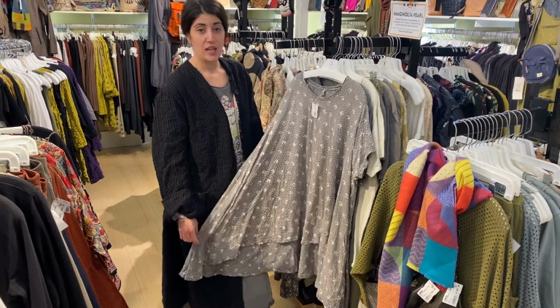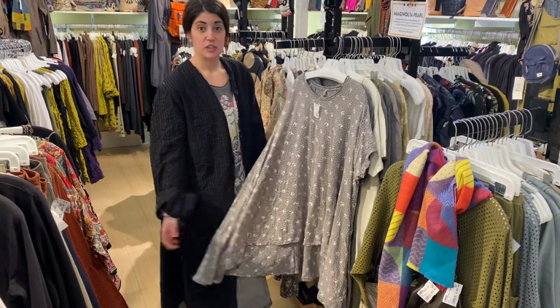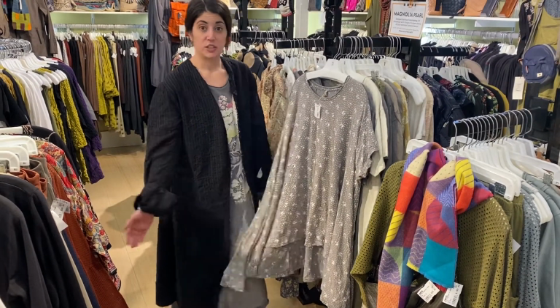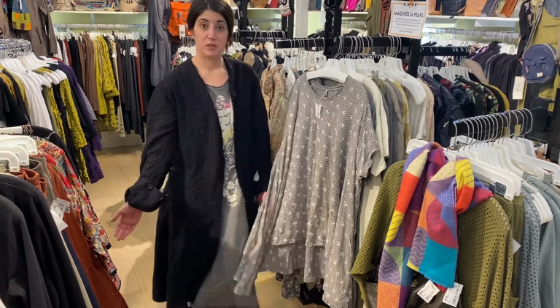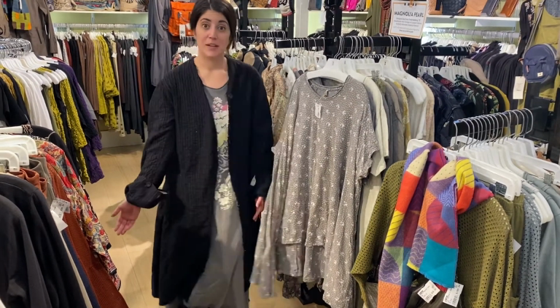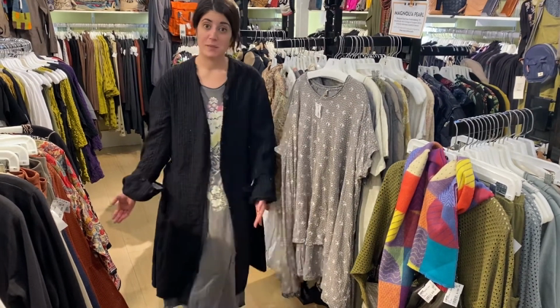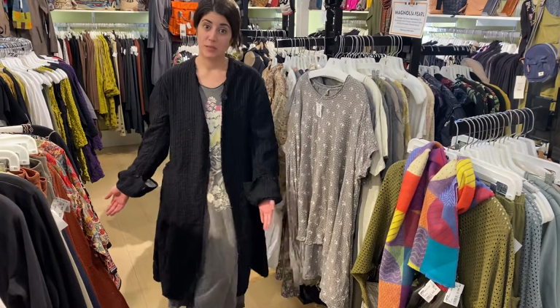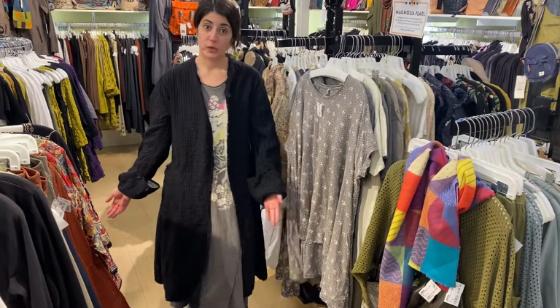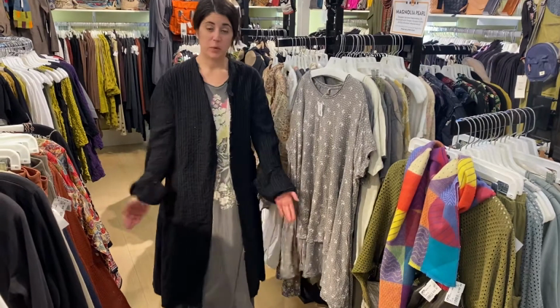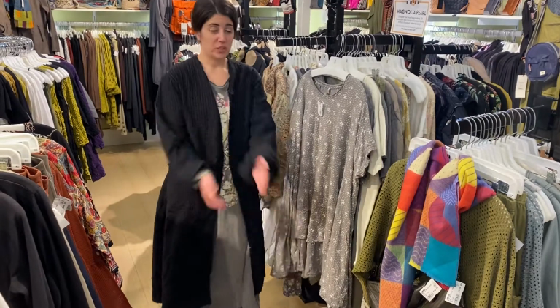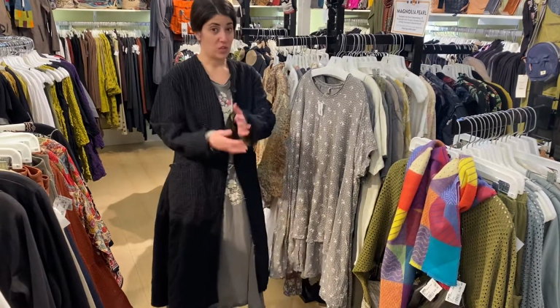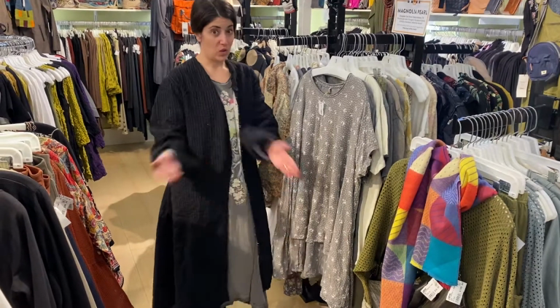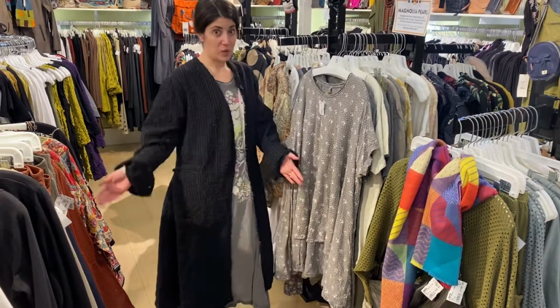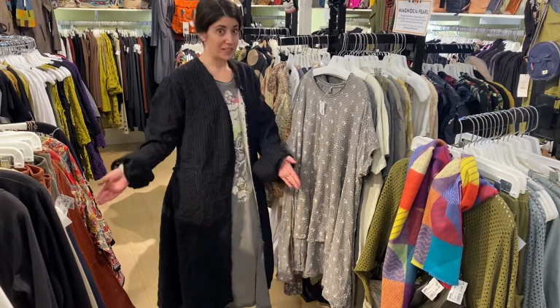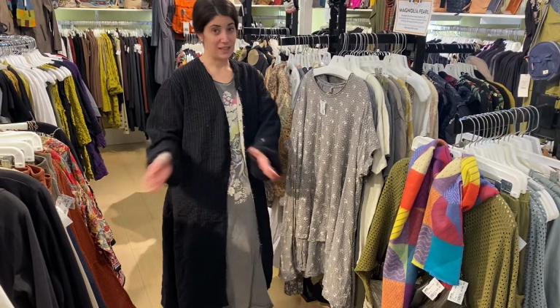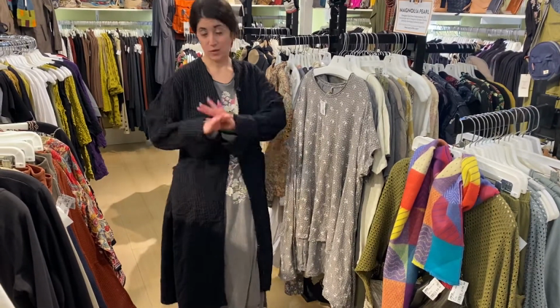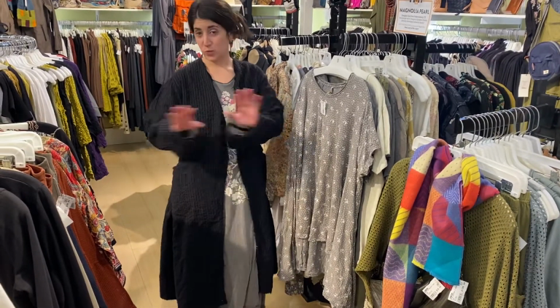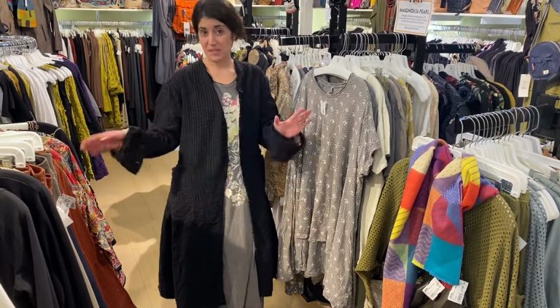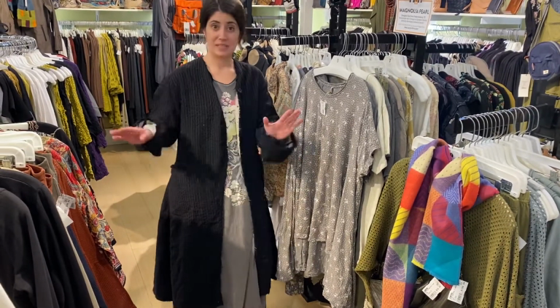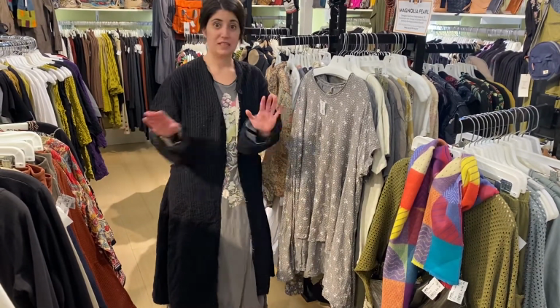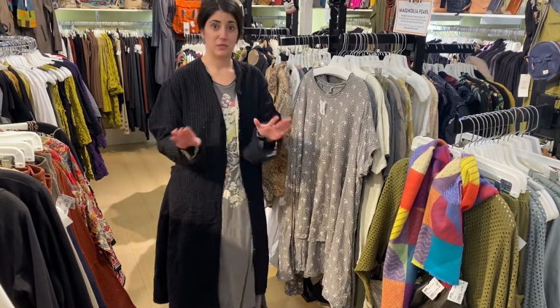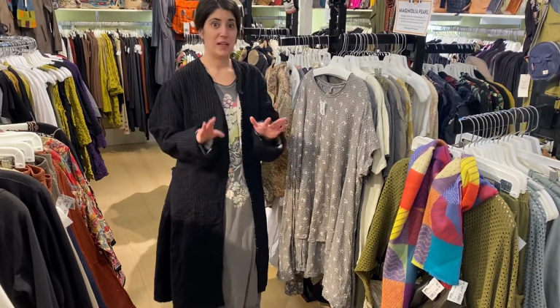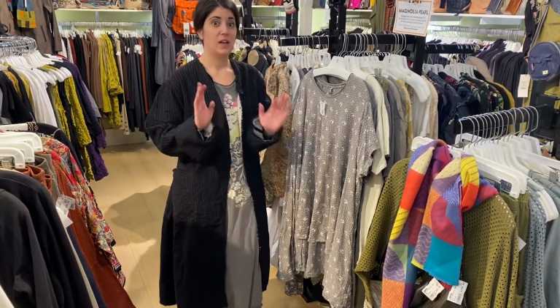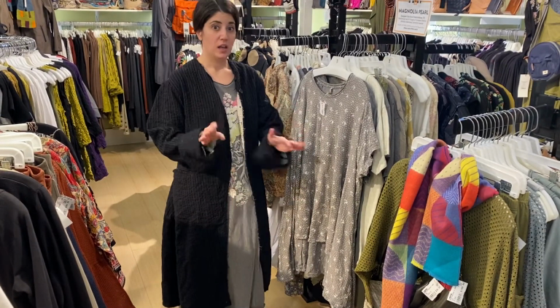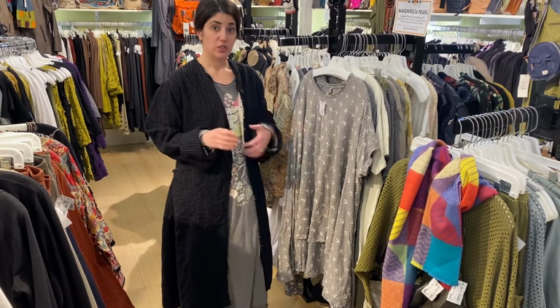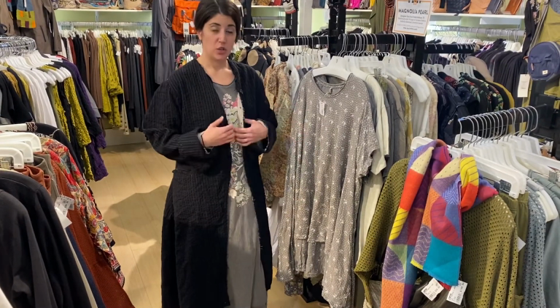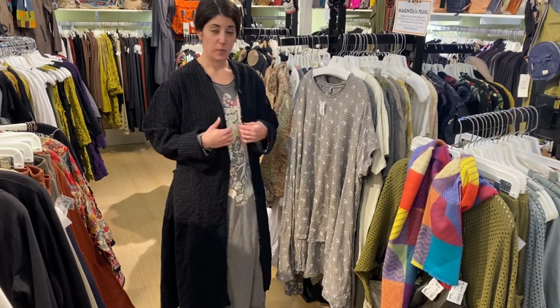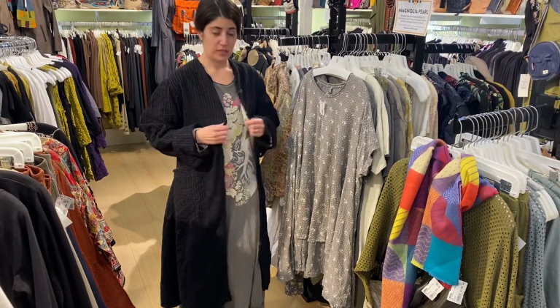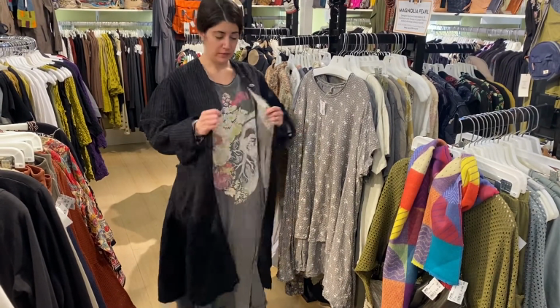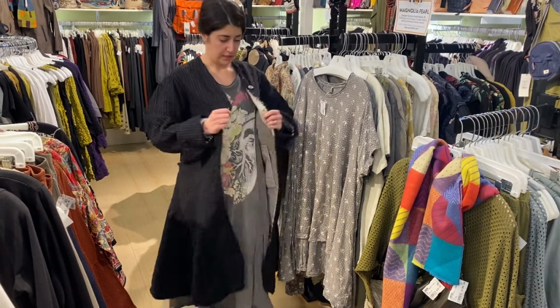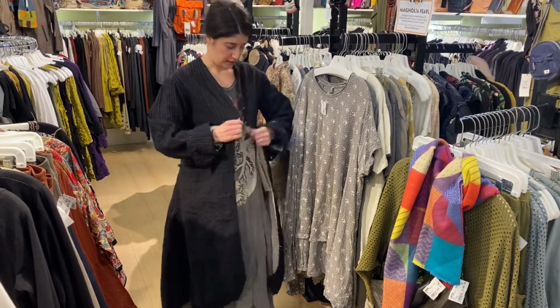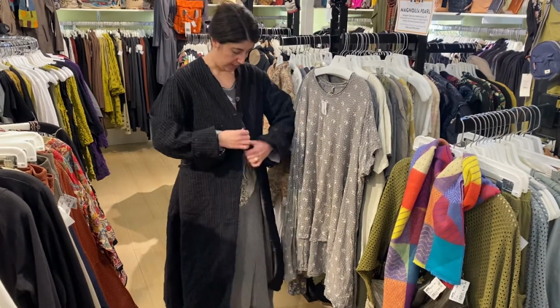Just a reminder — Magnolia Pearl is all one size and it really does fit so many different size types.